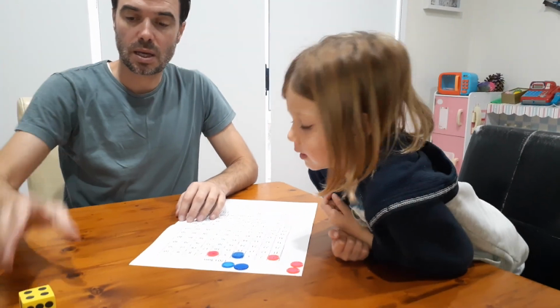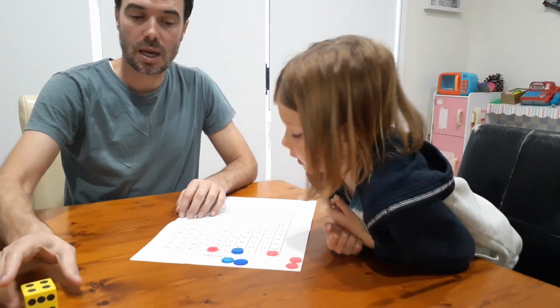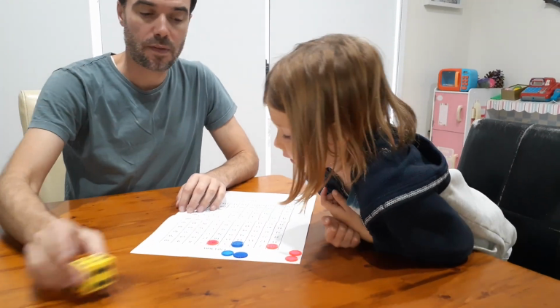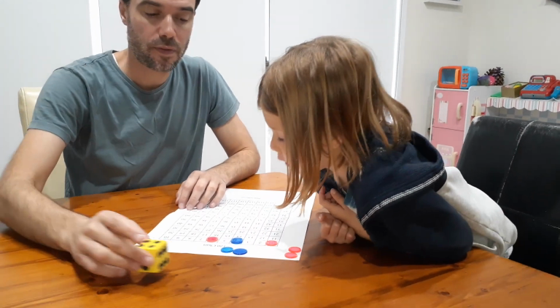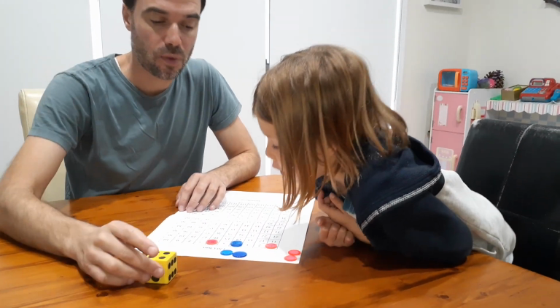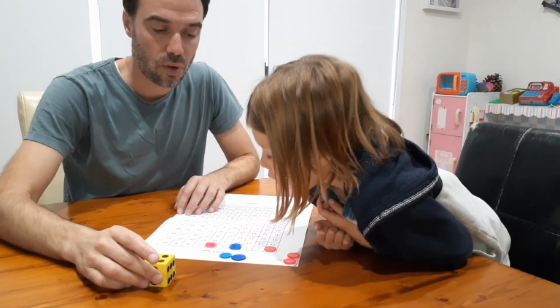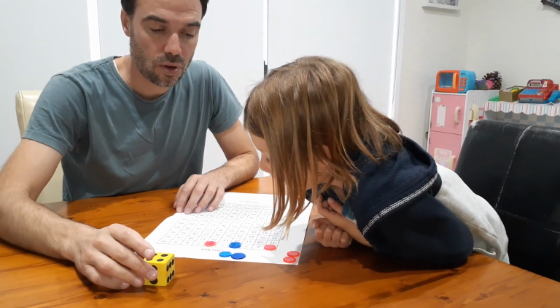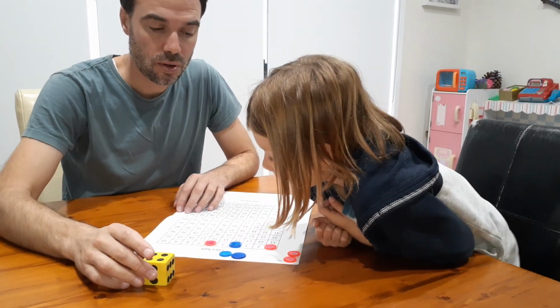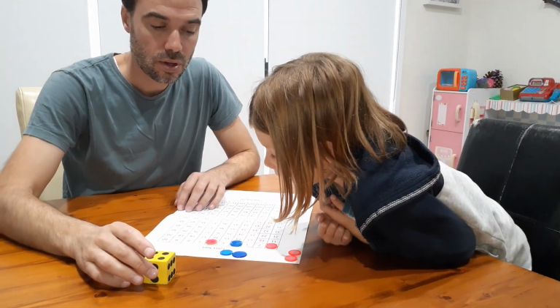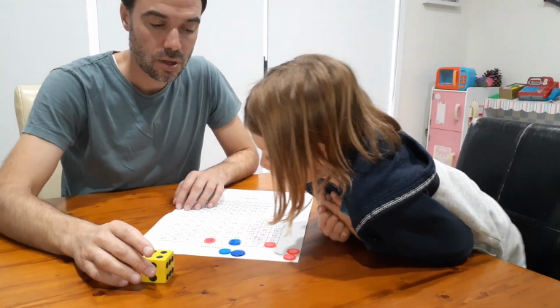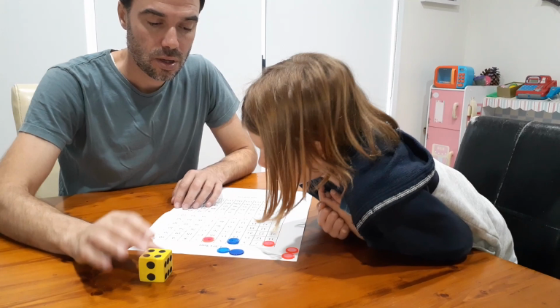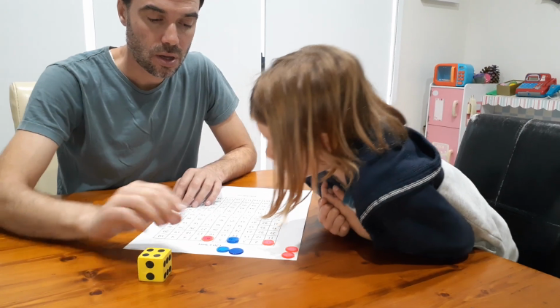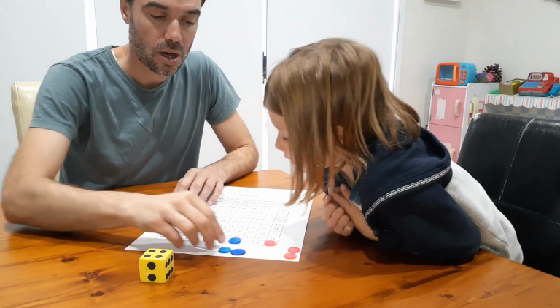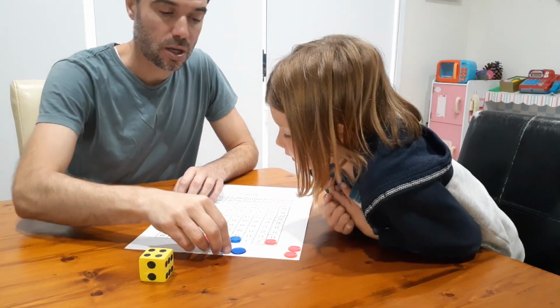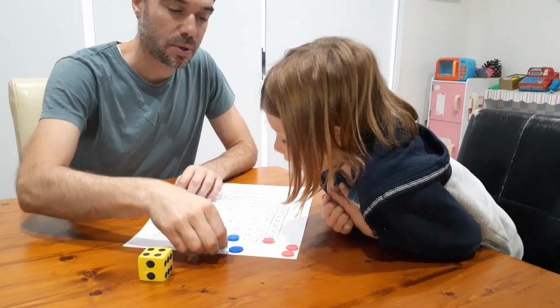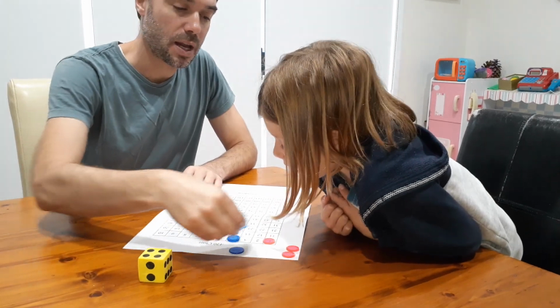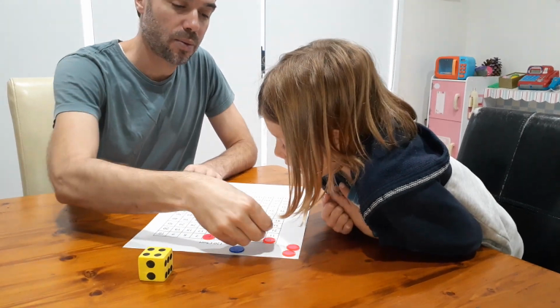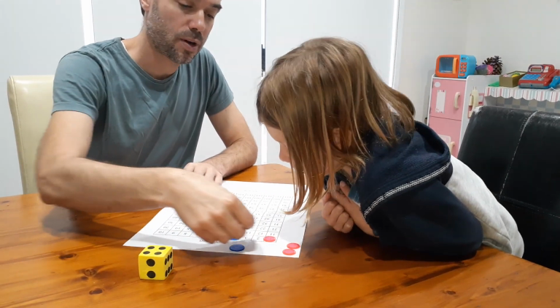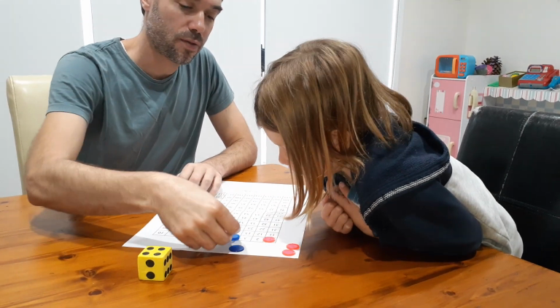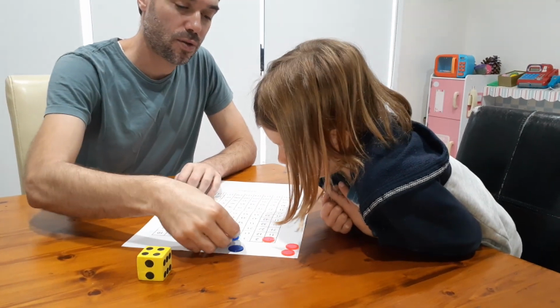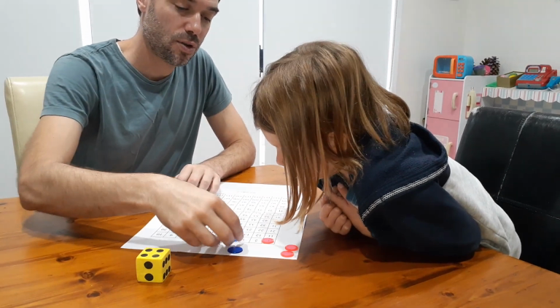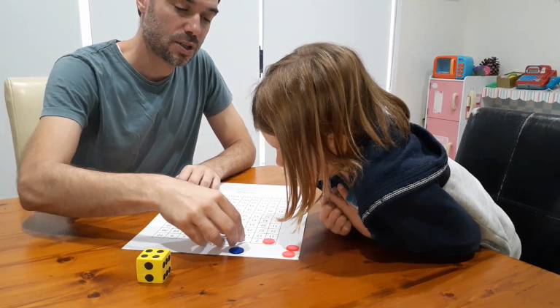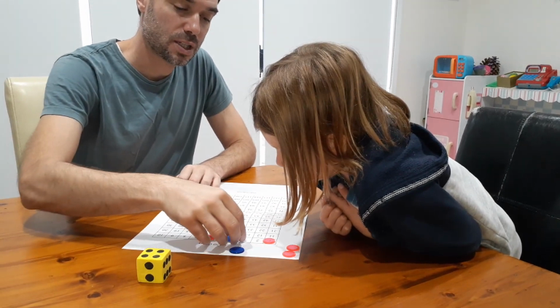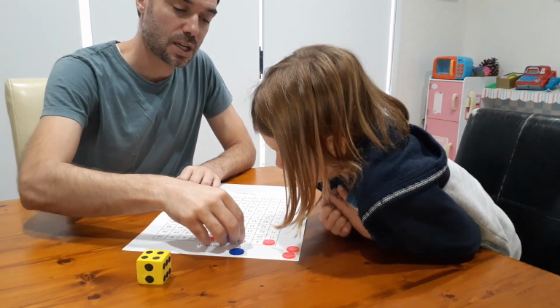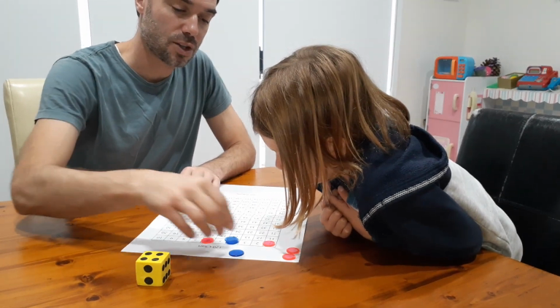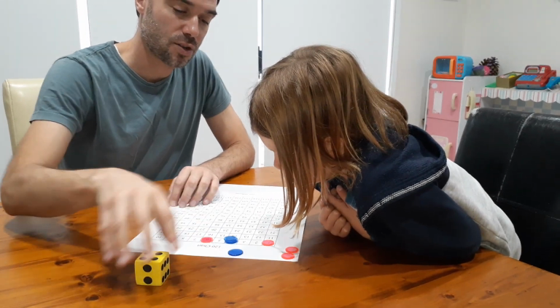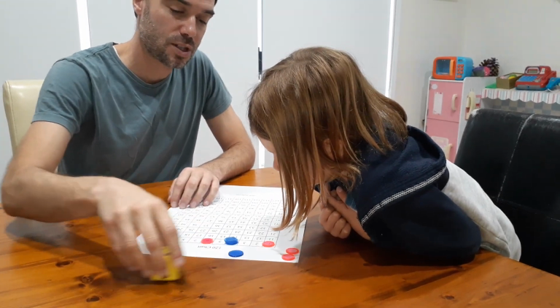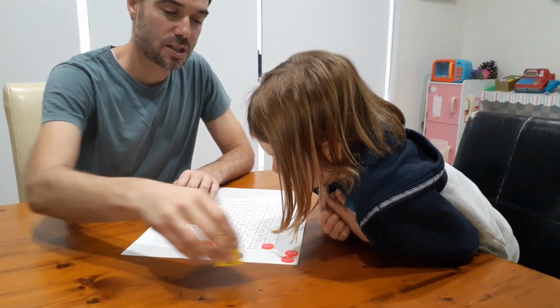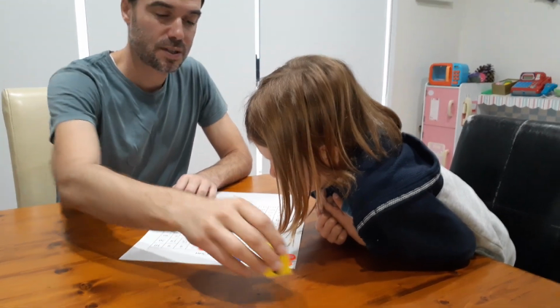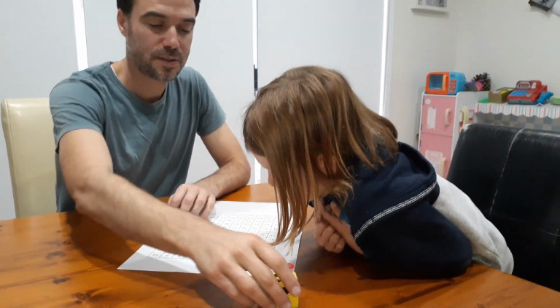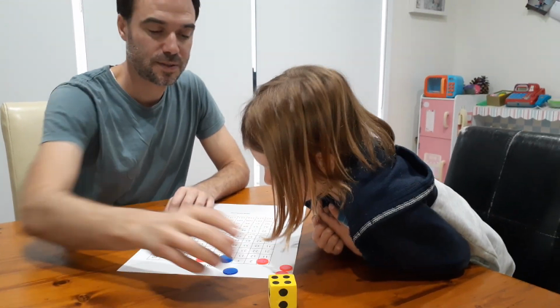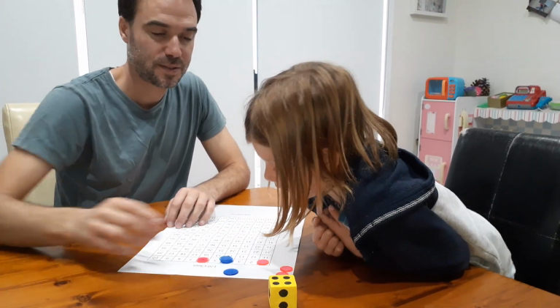I roll a four and I'm going to put another counter on four. This is dangerous.